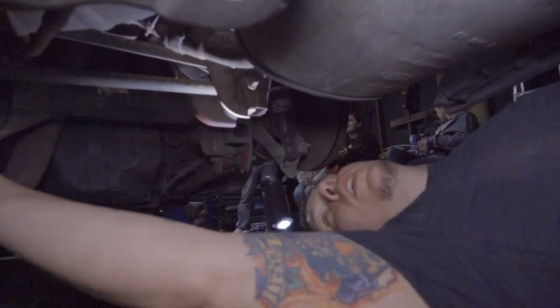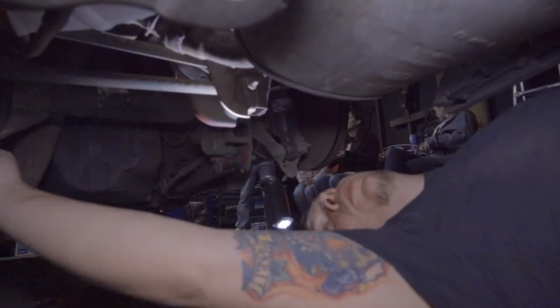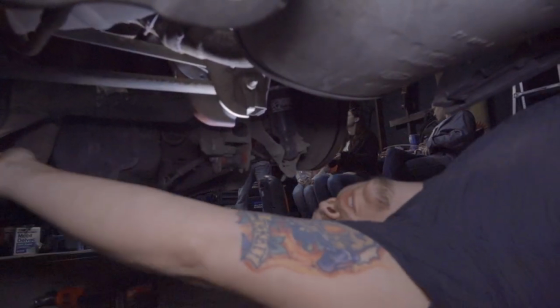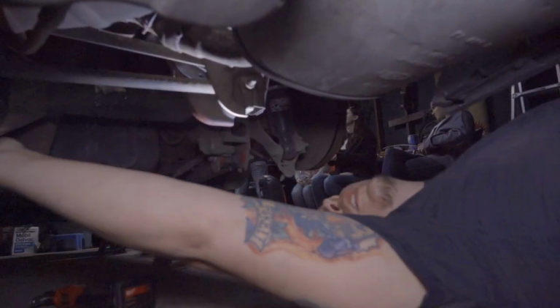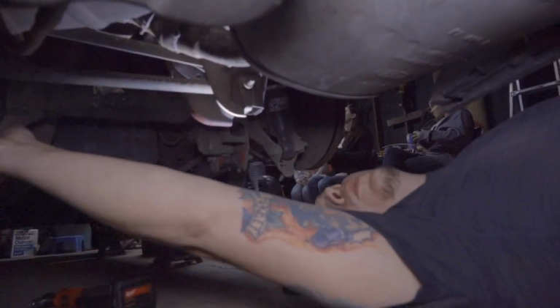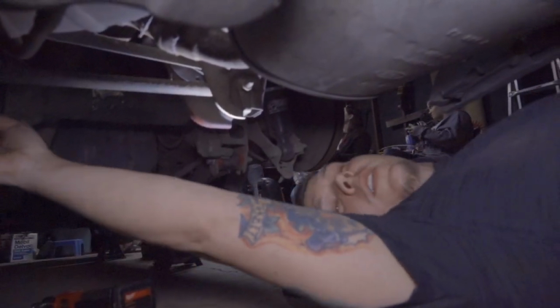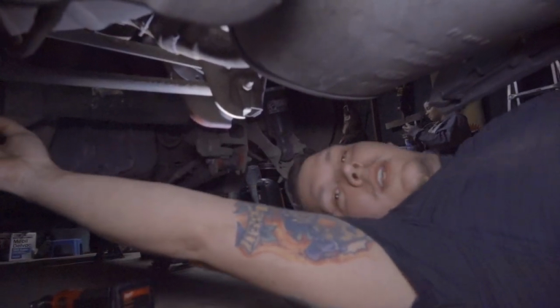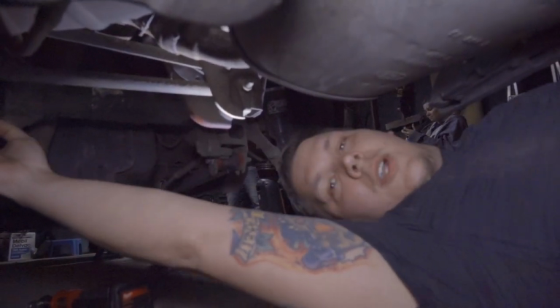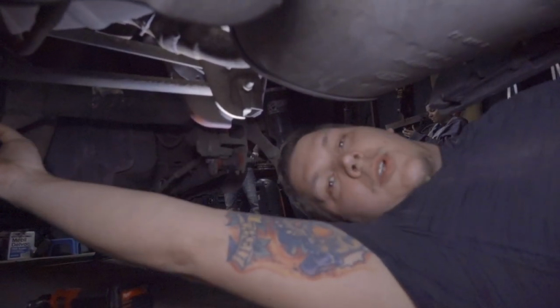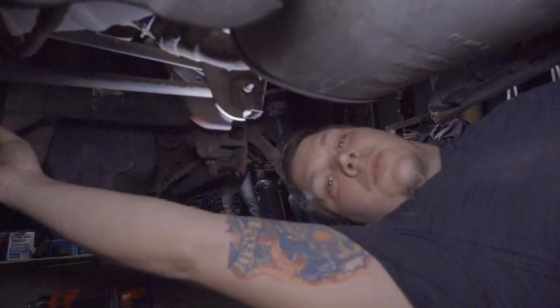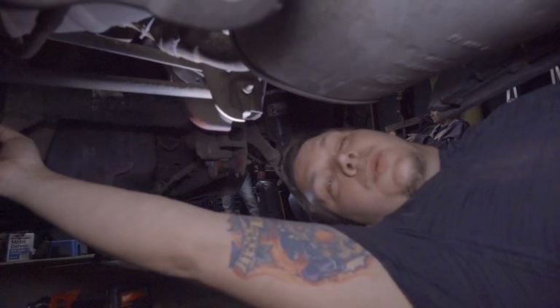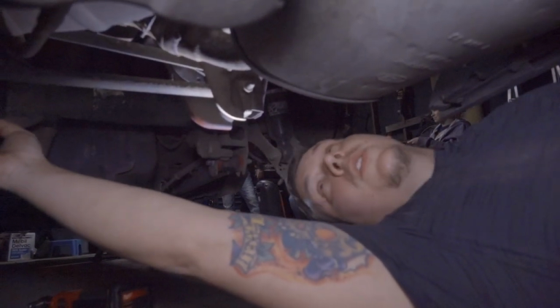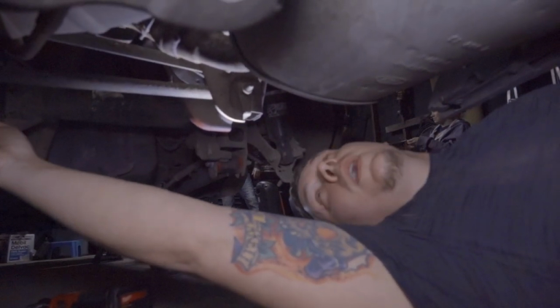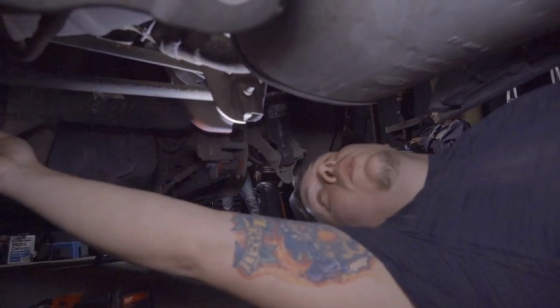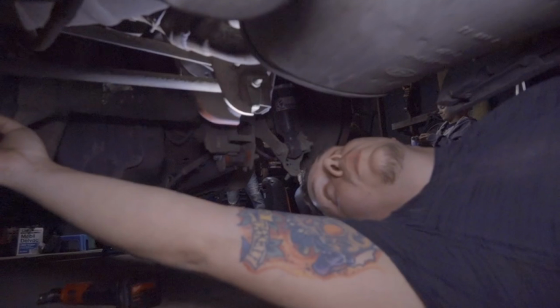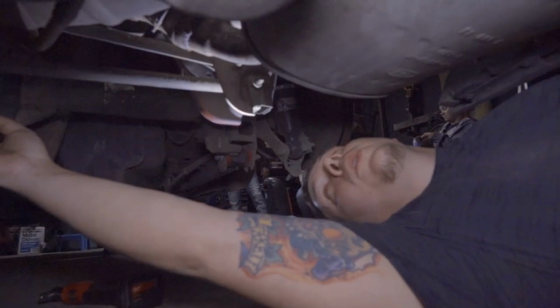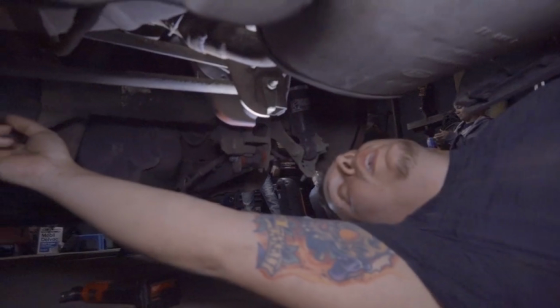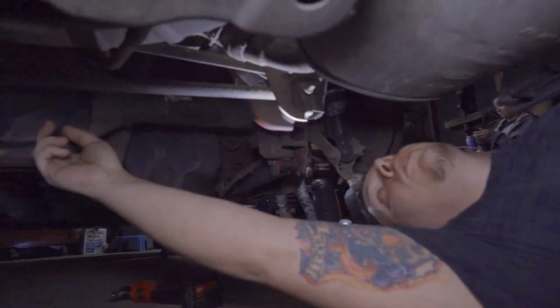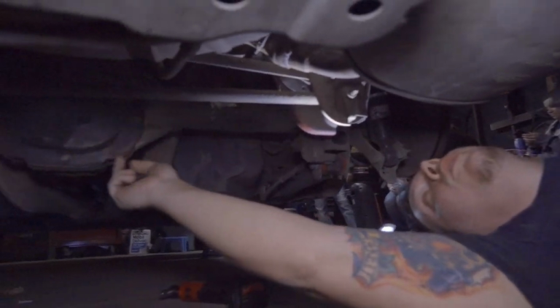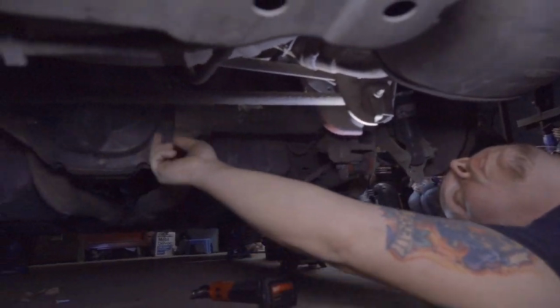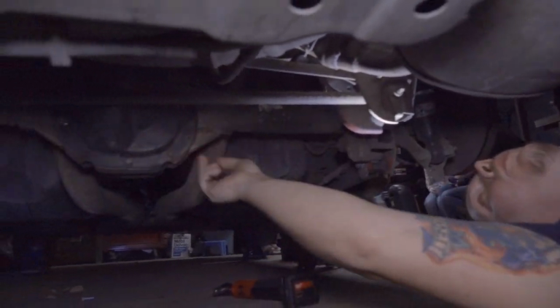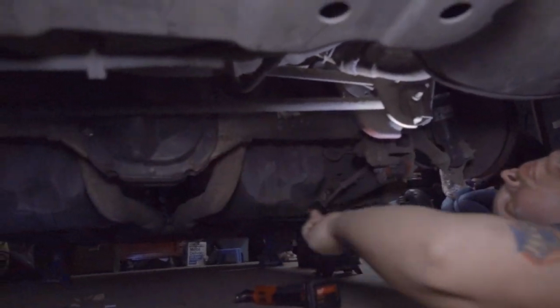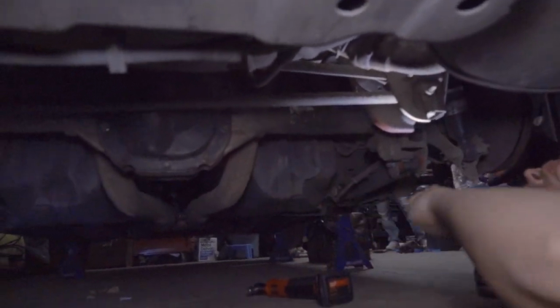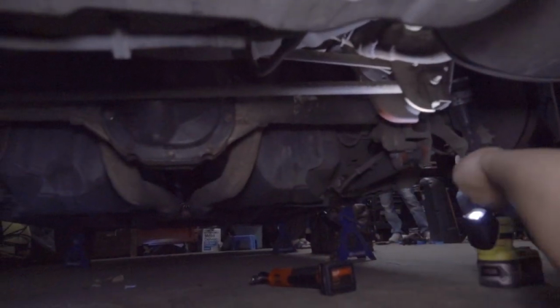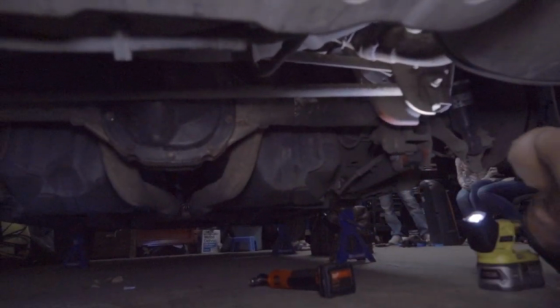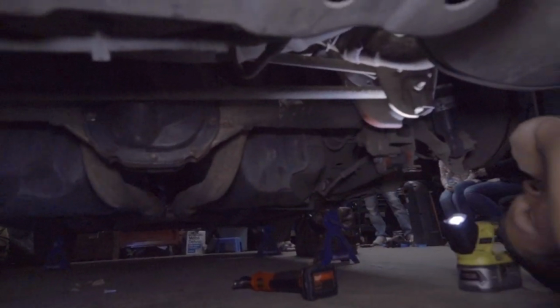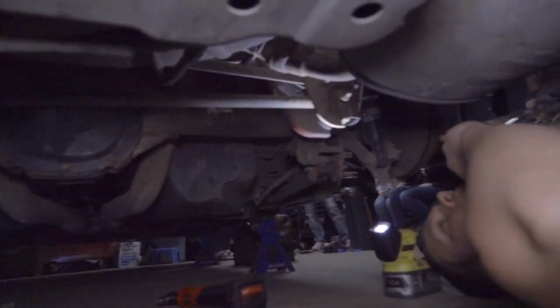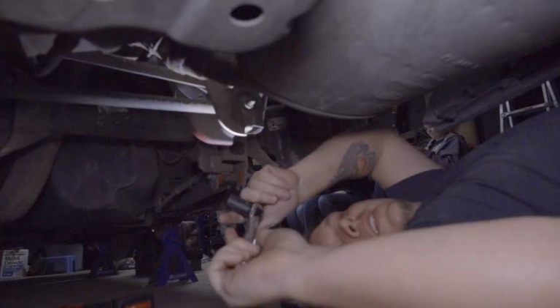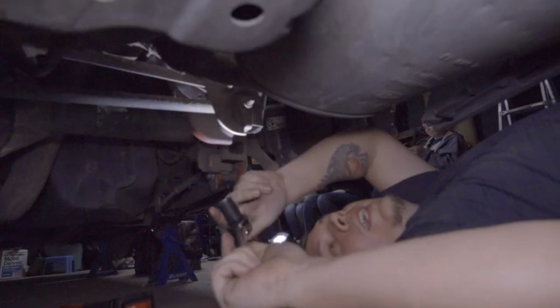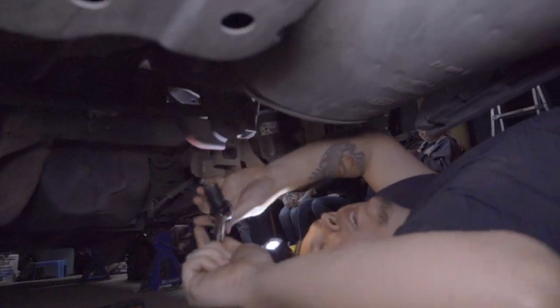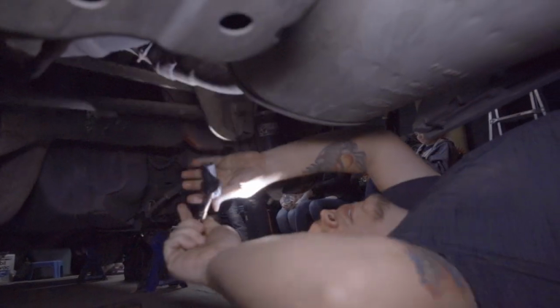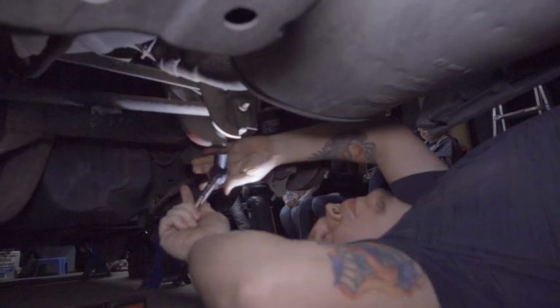Step one: we gotta take the panhard bar off. It's in the way of the diff cover, which we have to drain in order to pull the axles. Let's get this removed — it's an 18 millimeter.